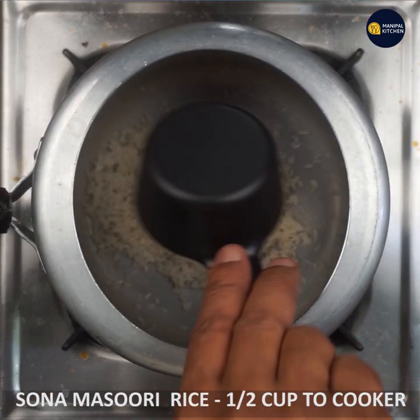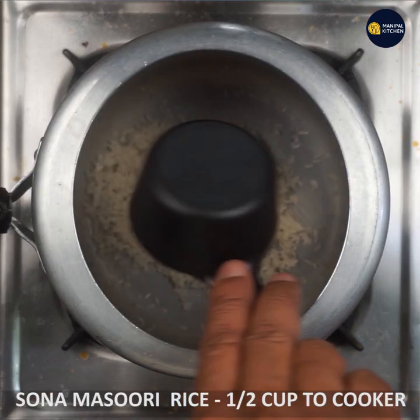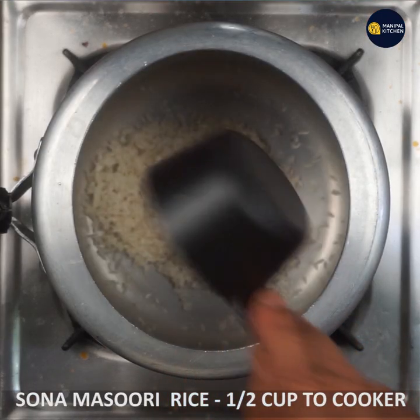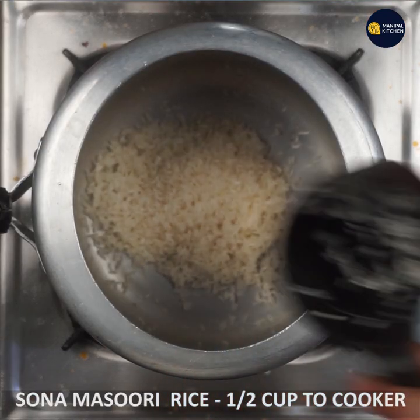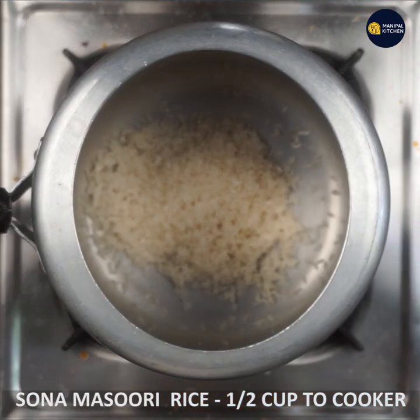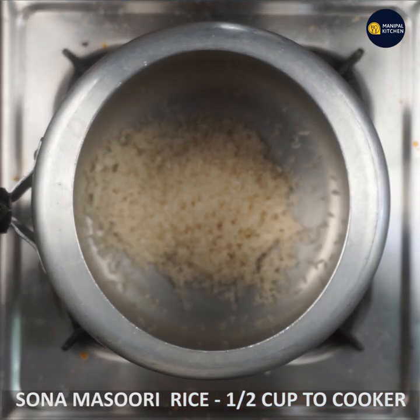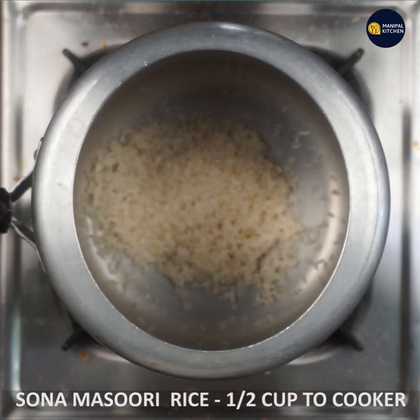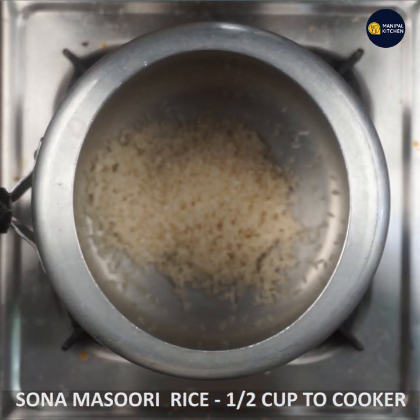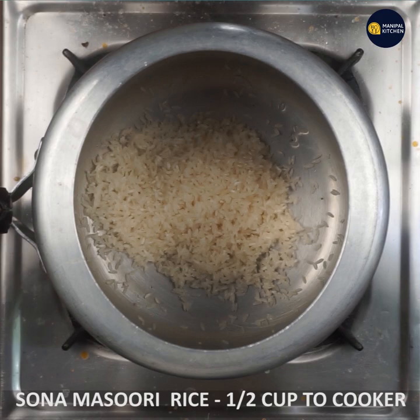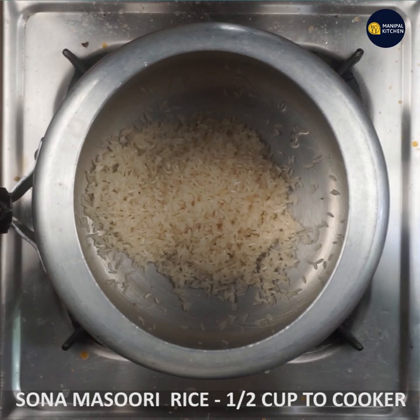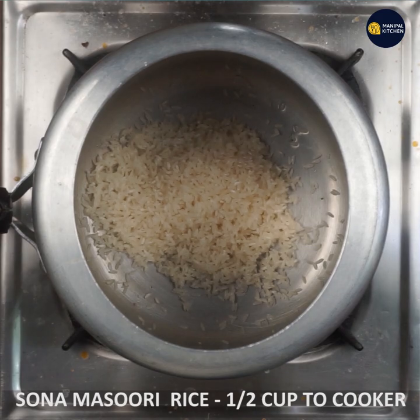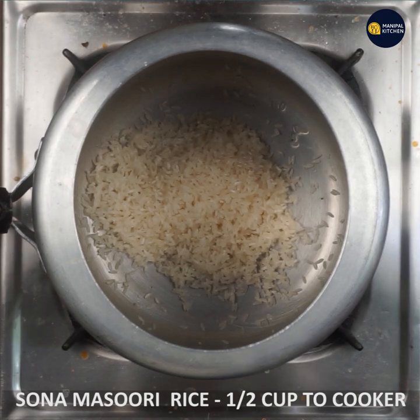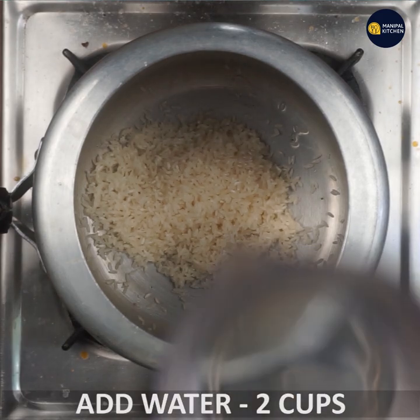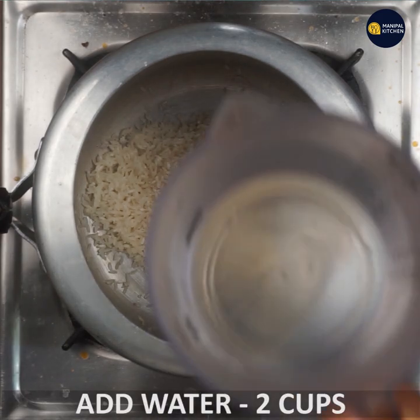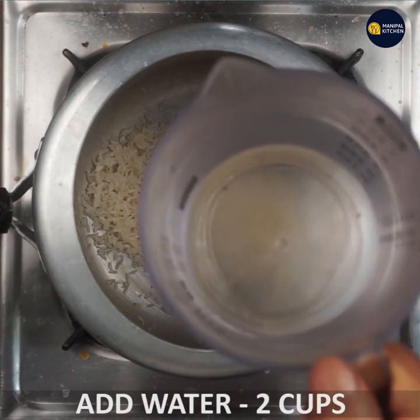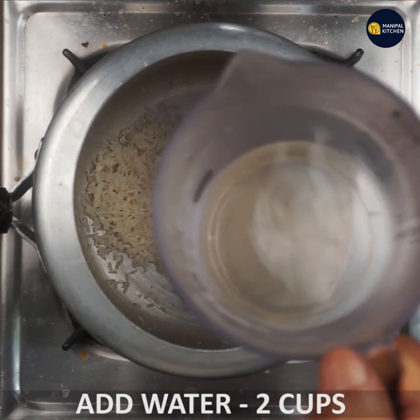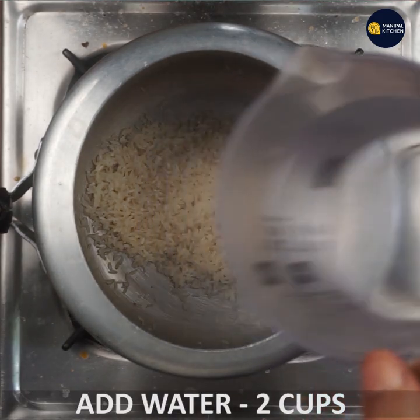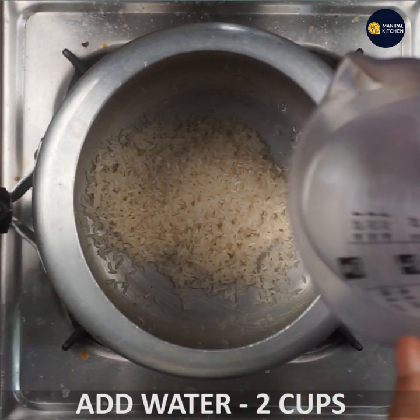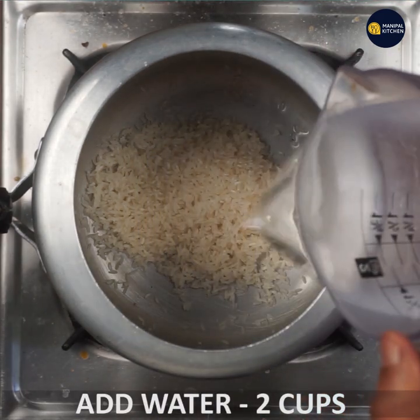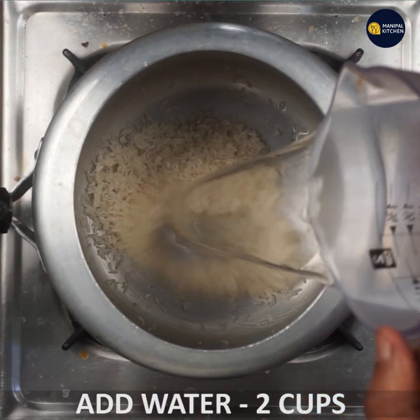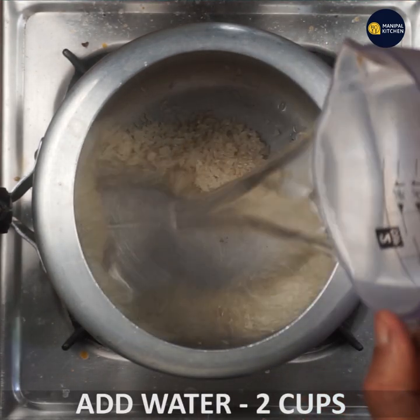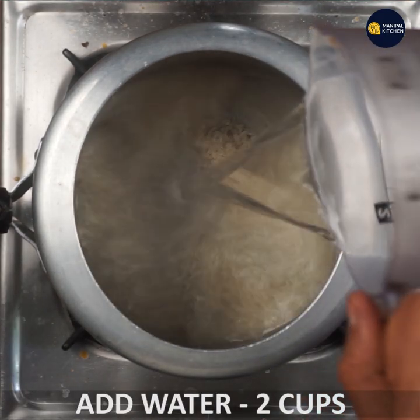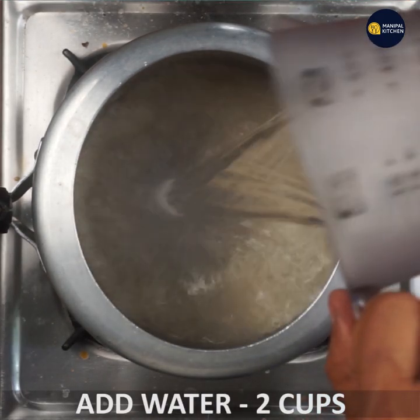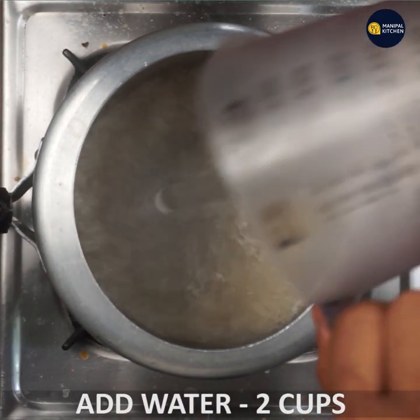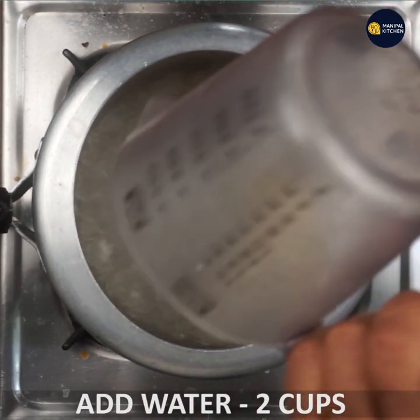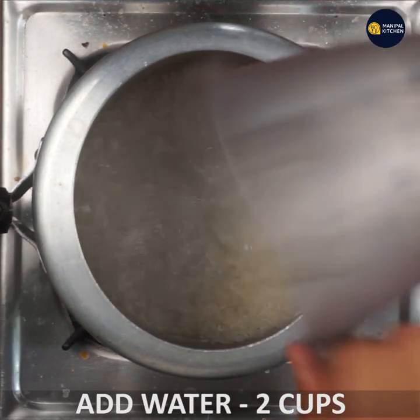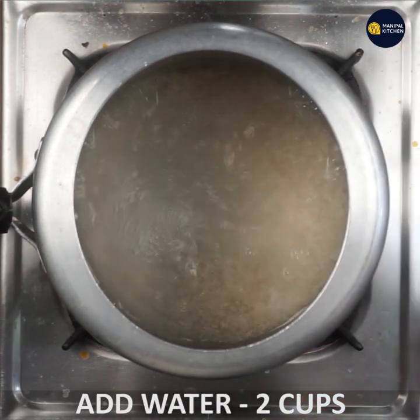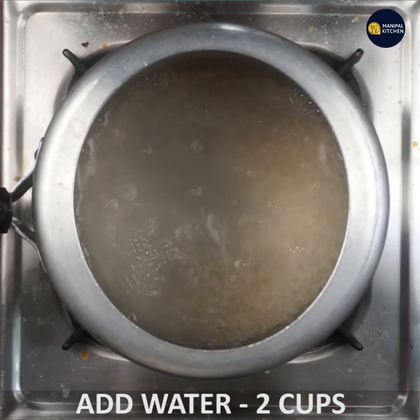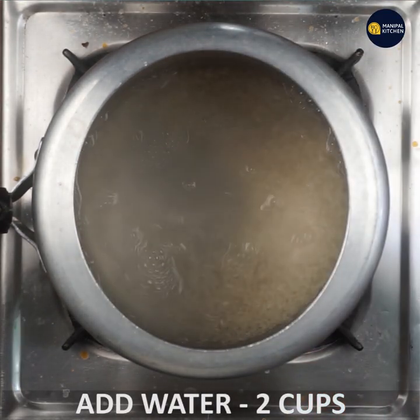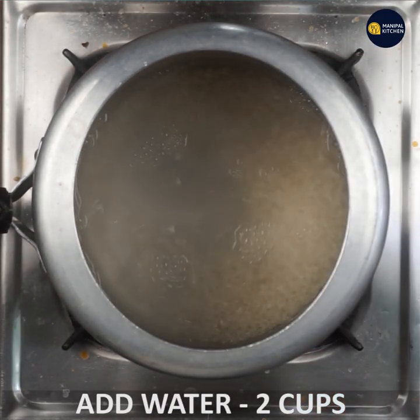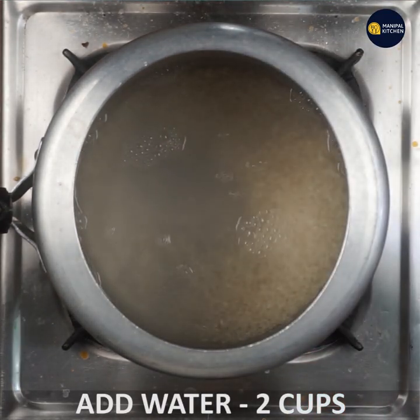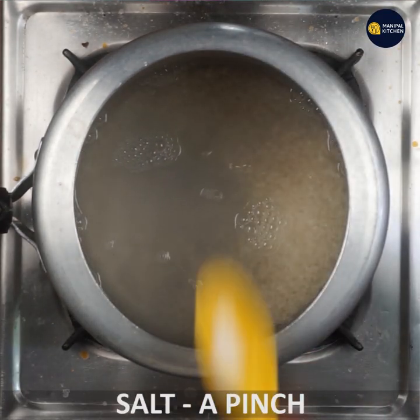We will wash the dish and then cook it with salt.